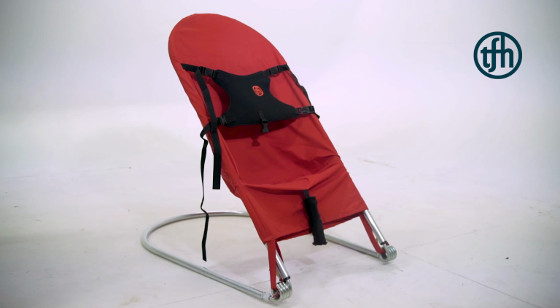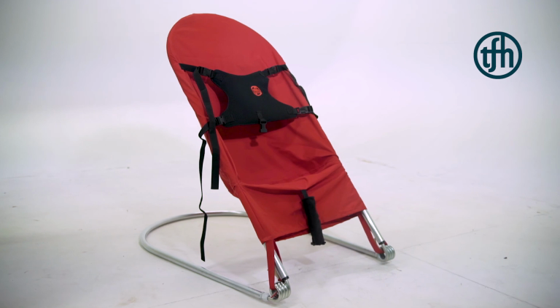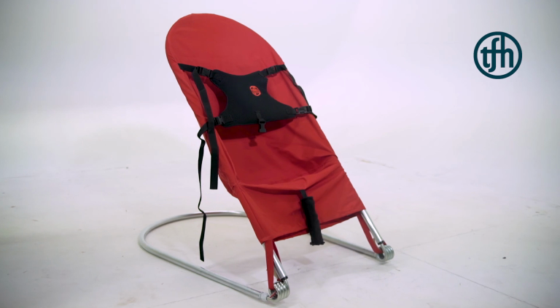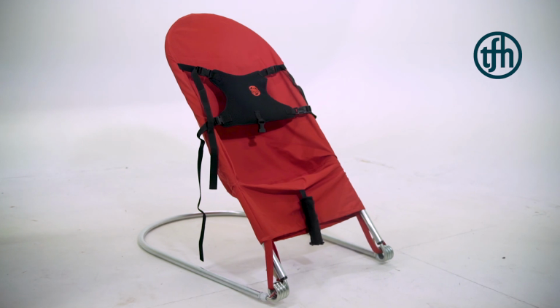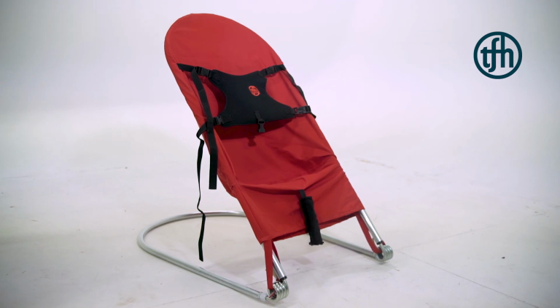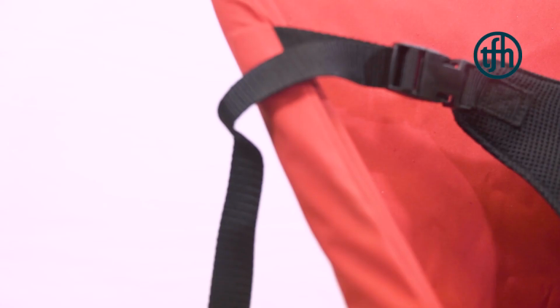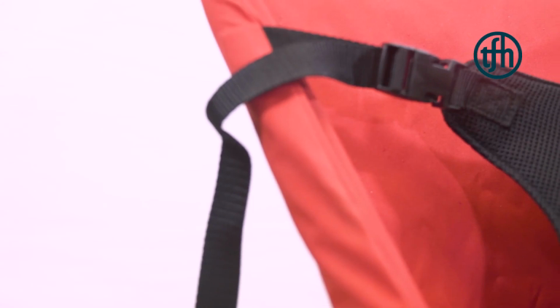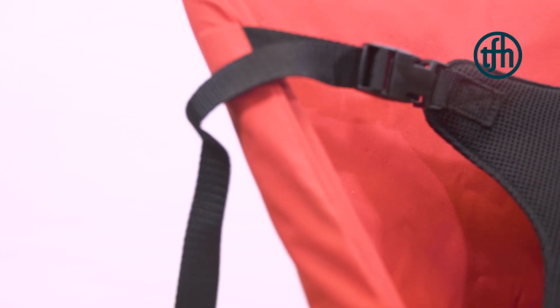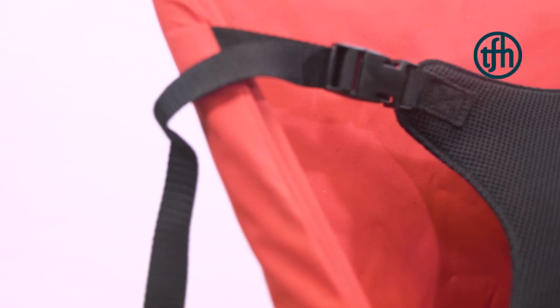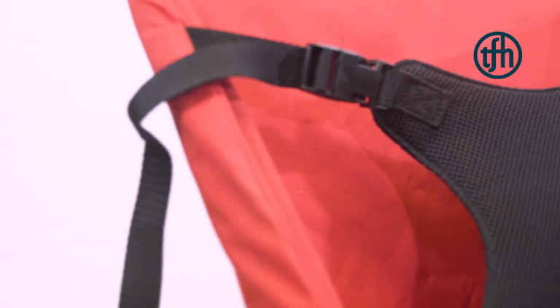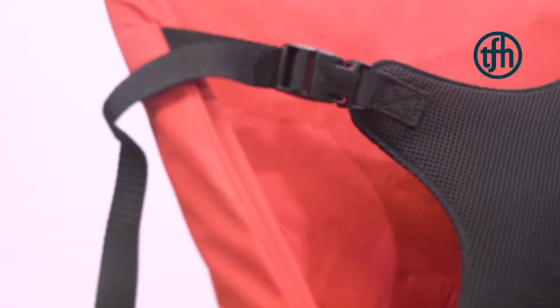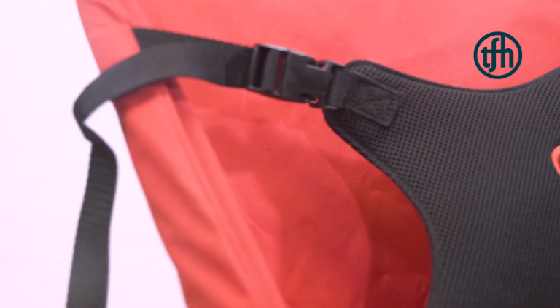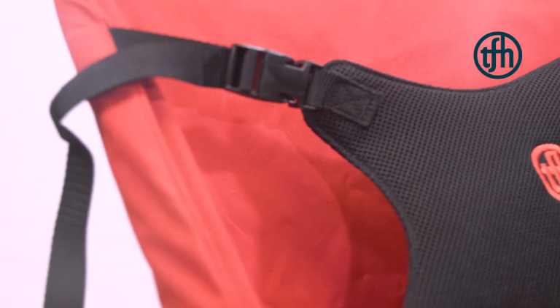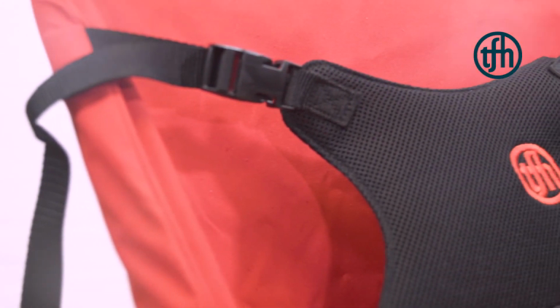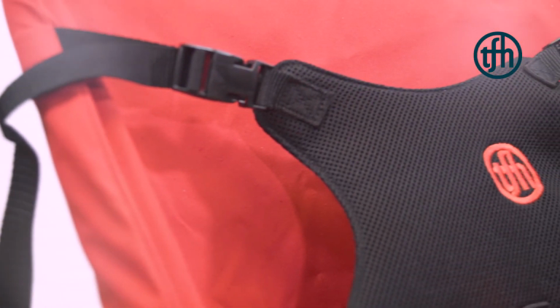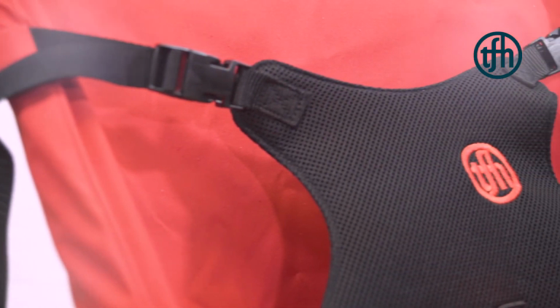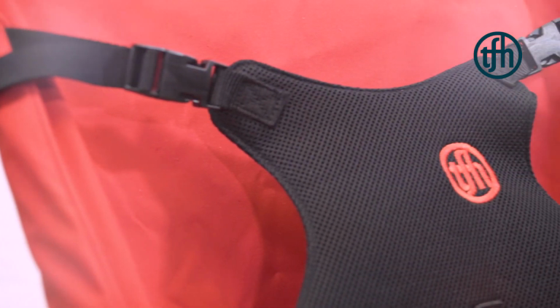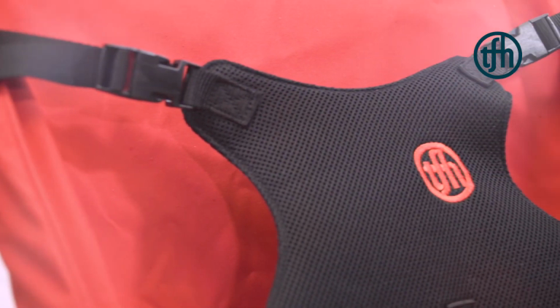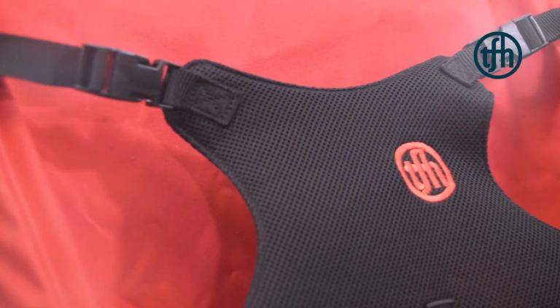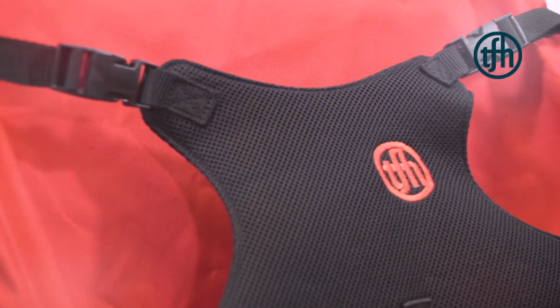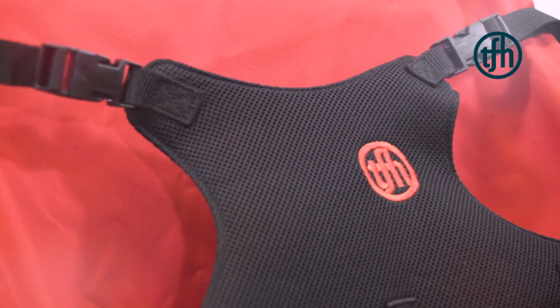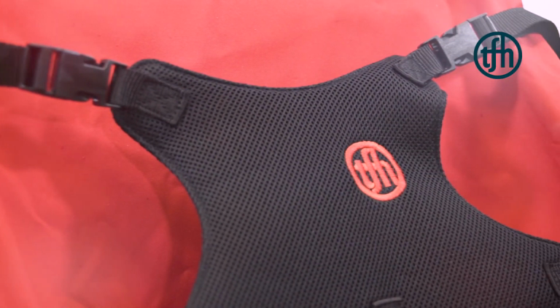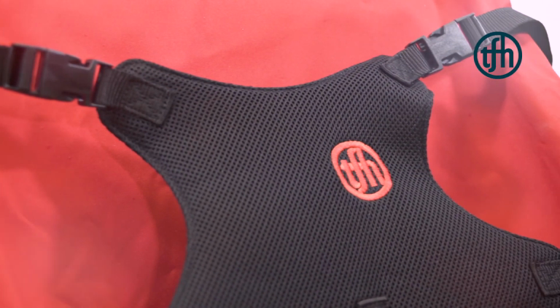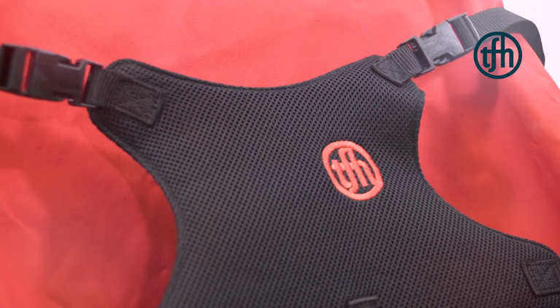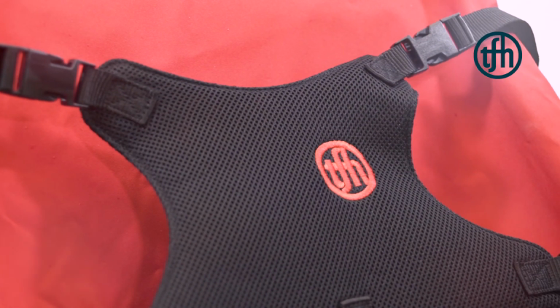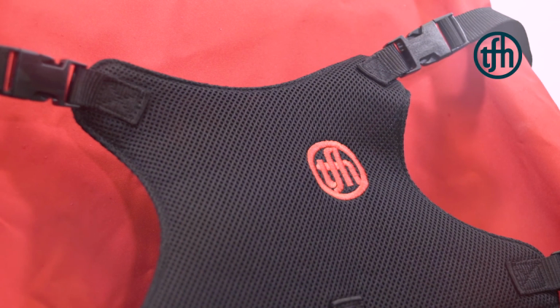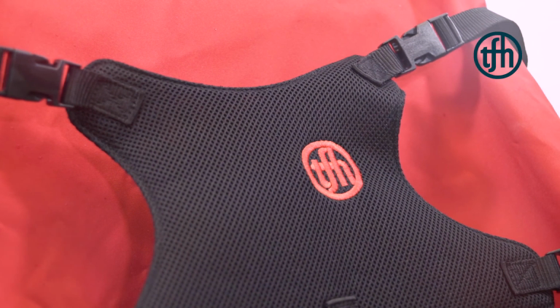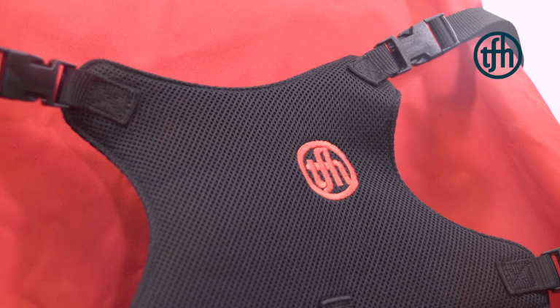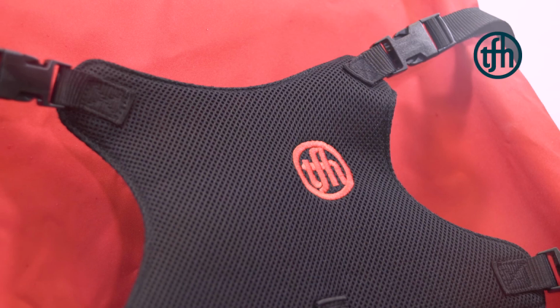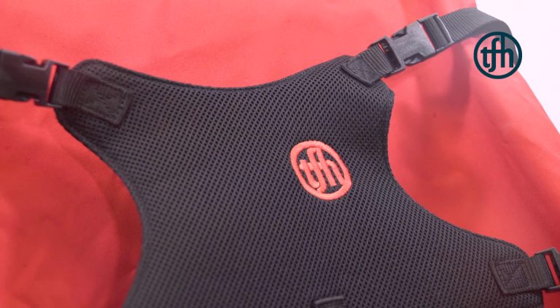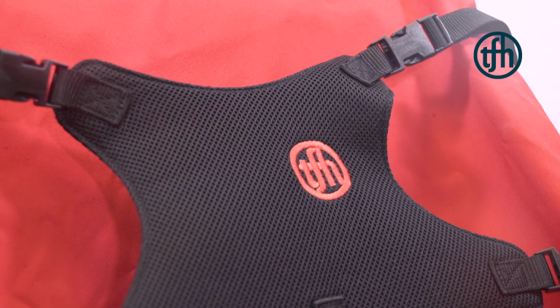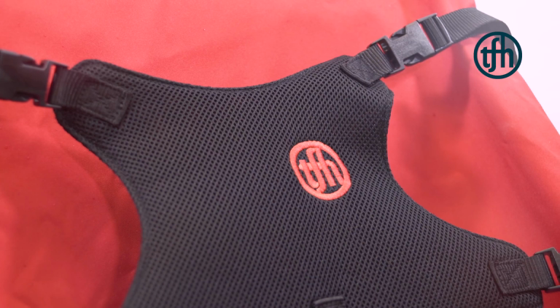So I thoroughly recommend The Bouncing Chair. TfH Special Needs Toys.